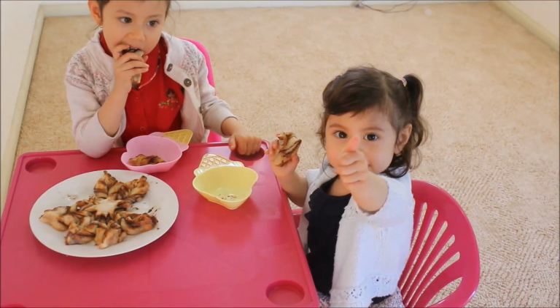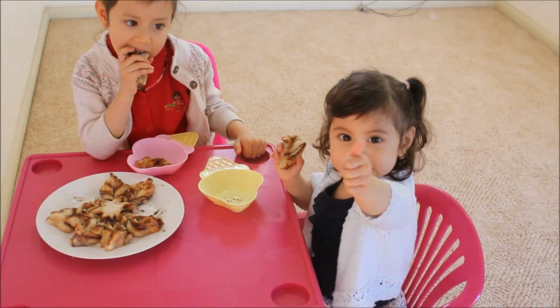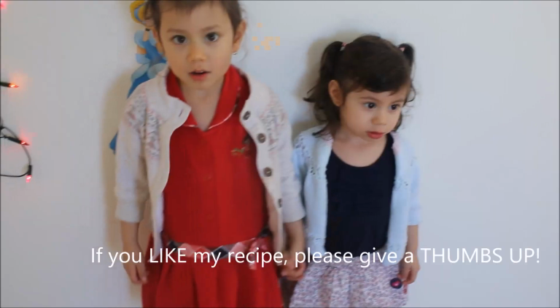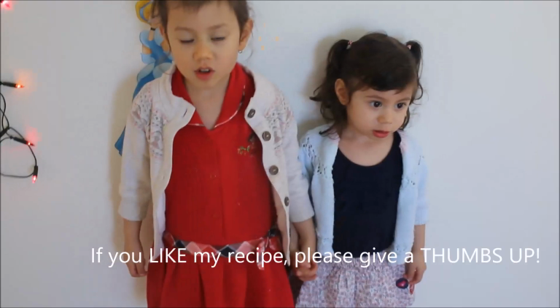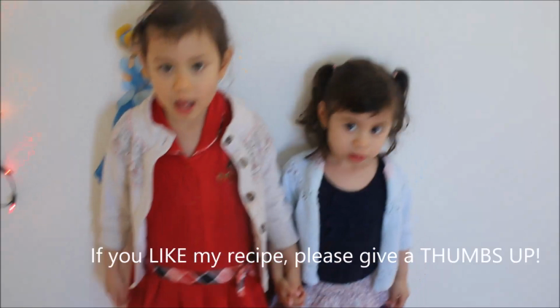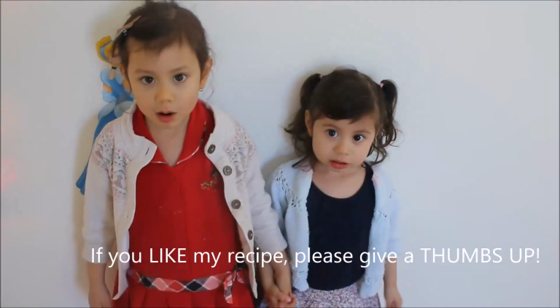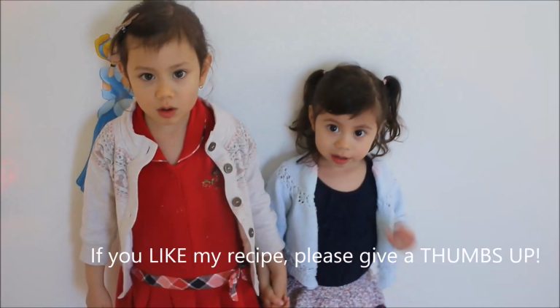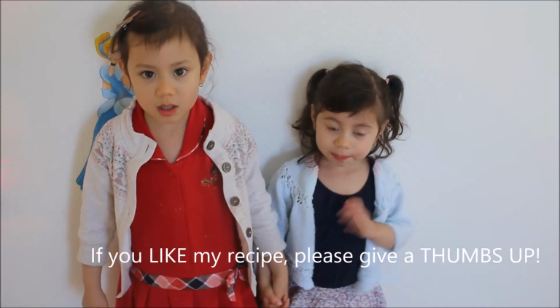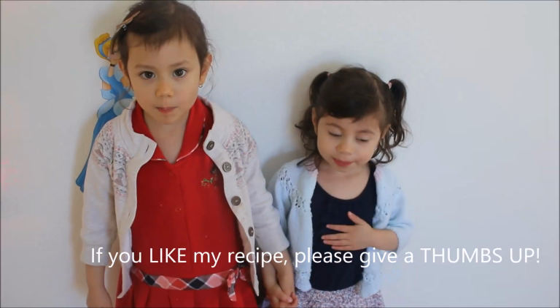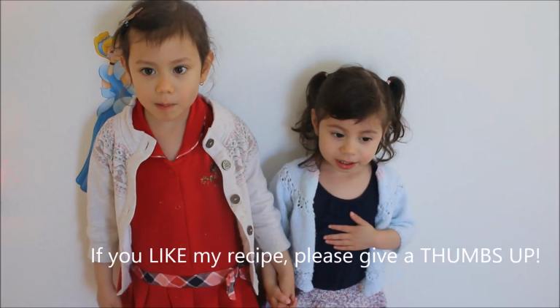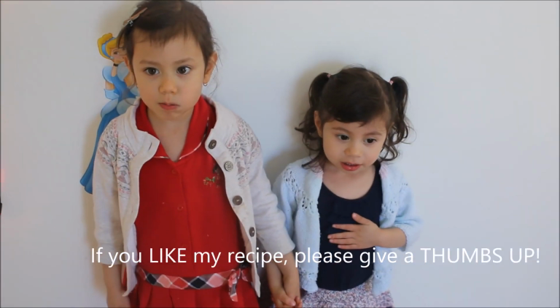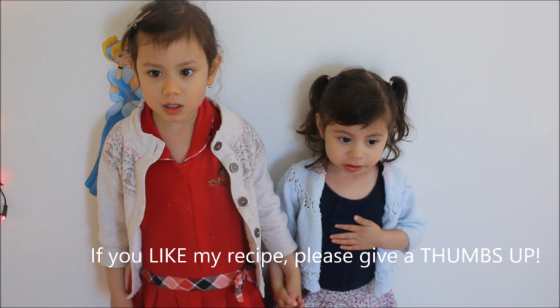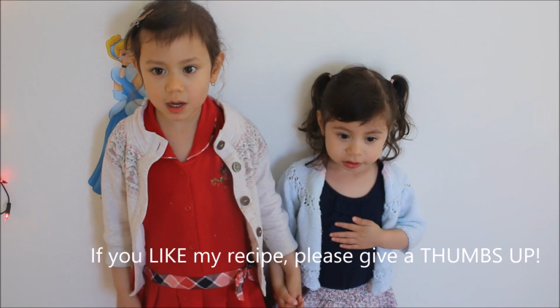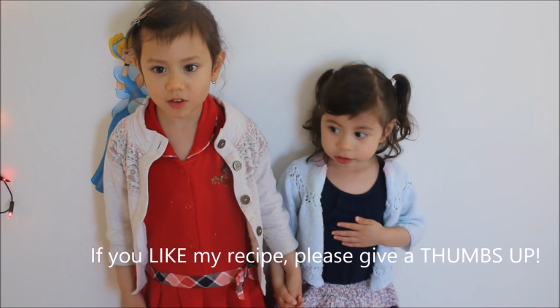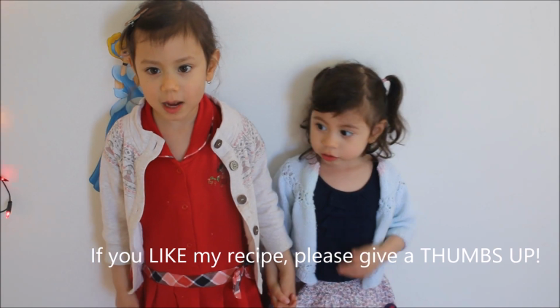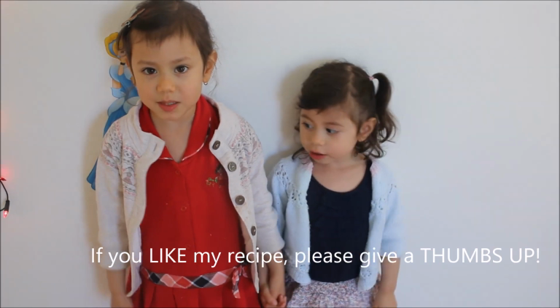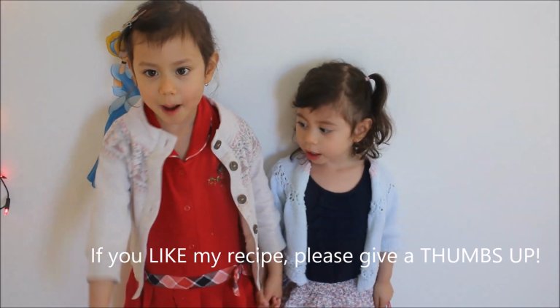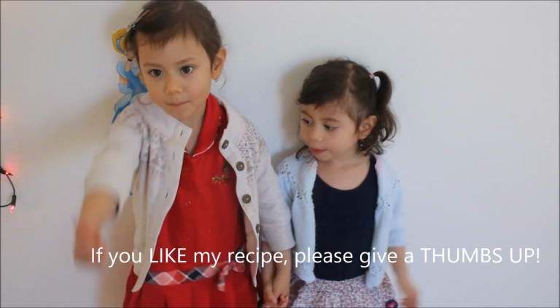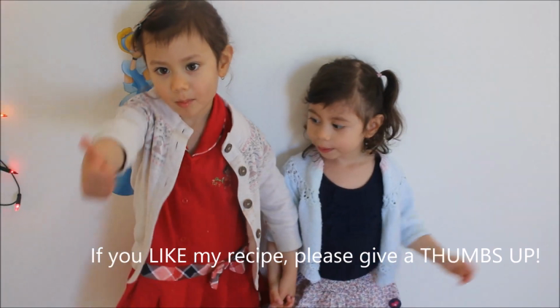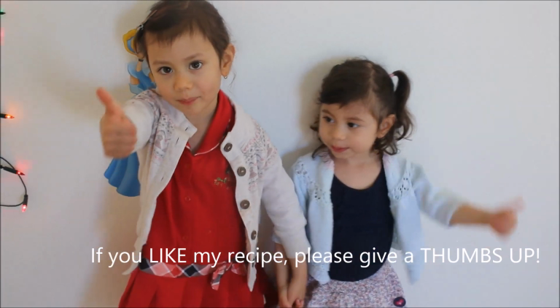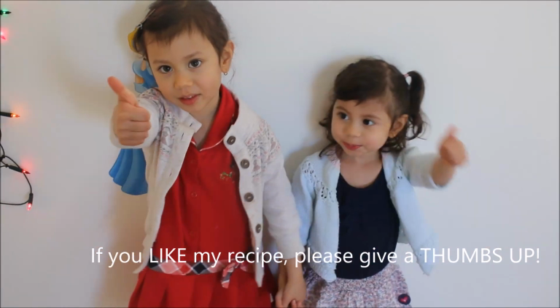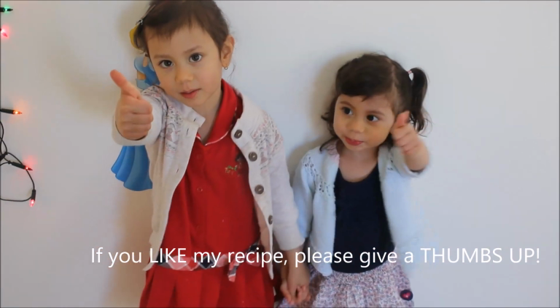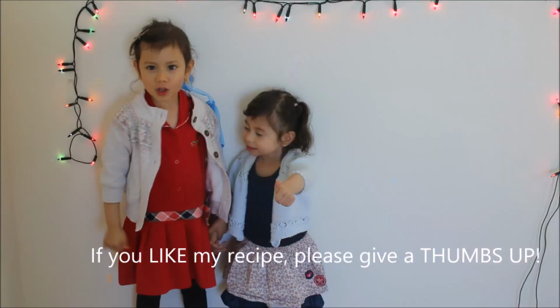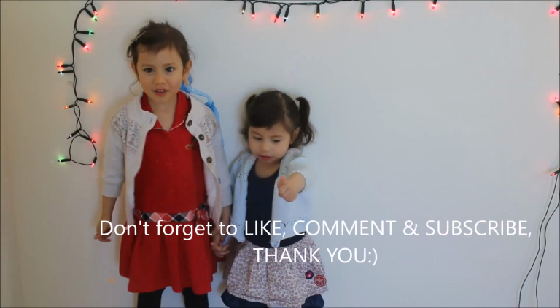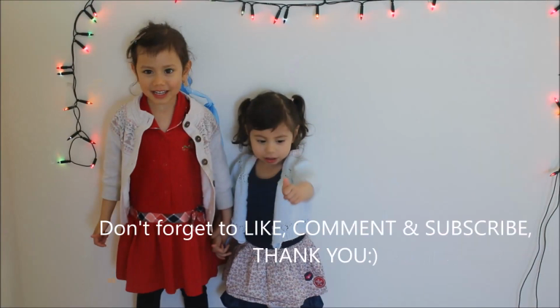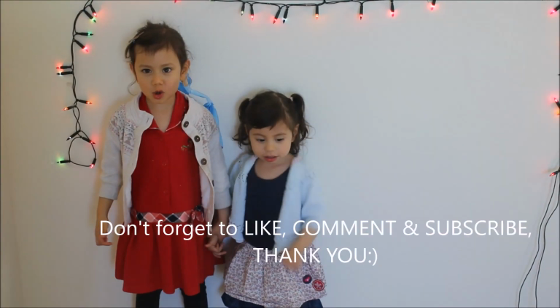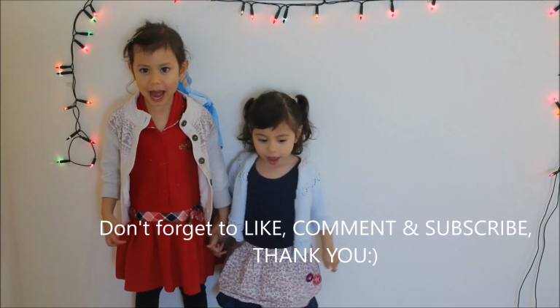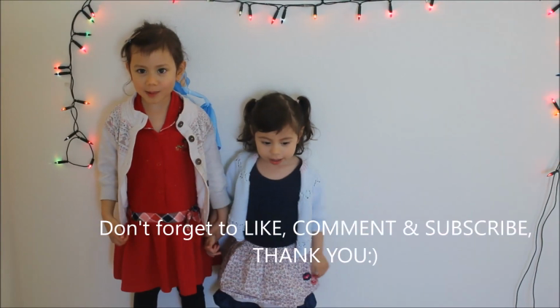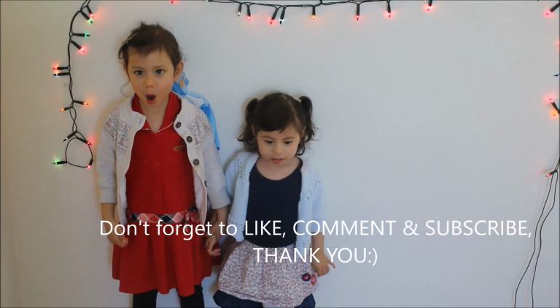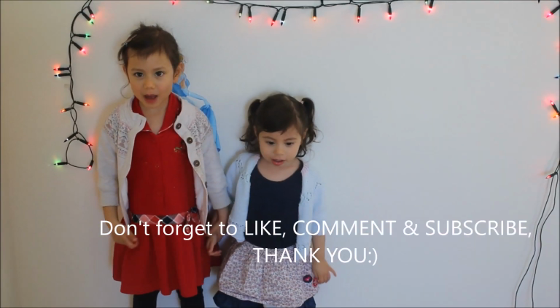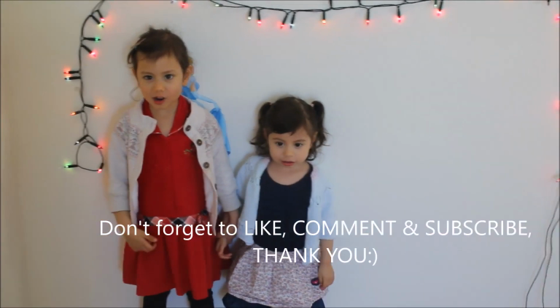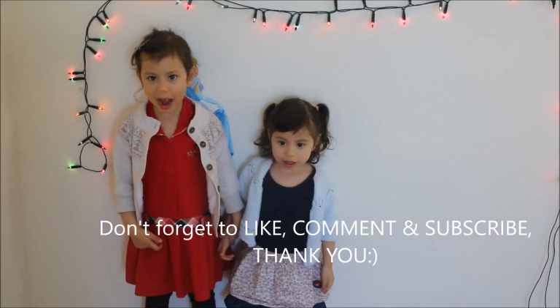If you like my recipe, please give it a thumbs up. Don't forget to like and comment.